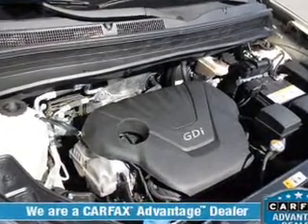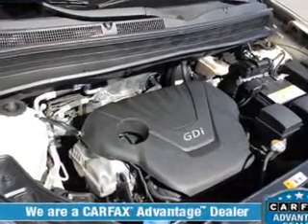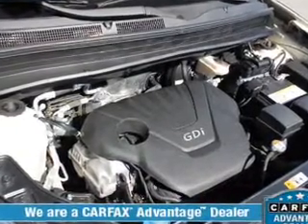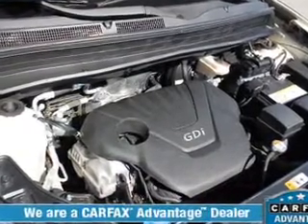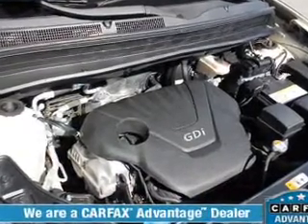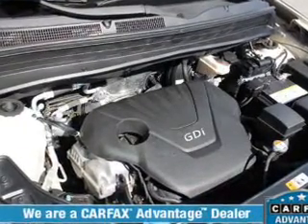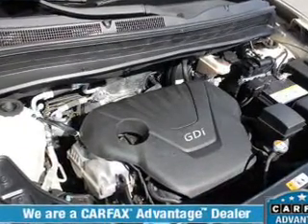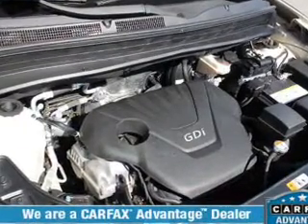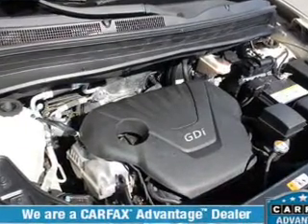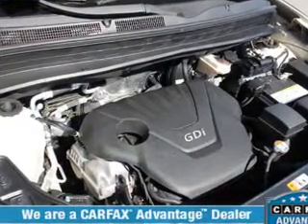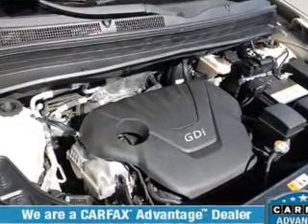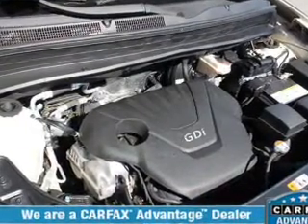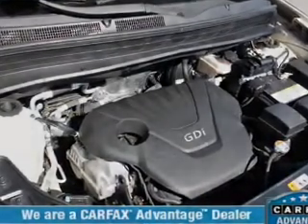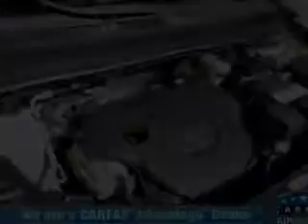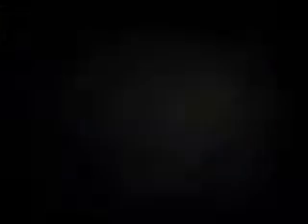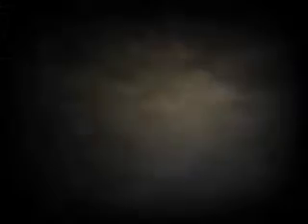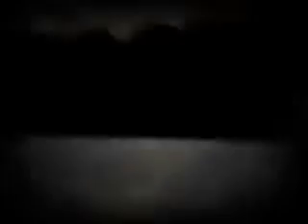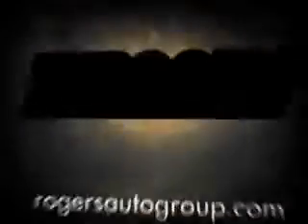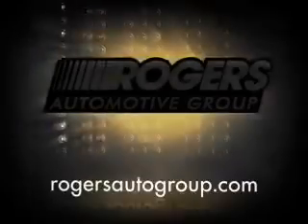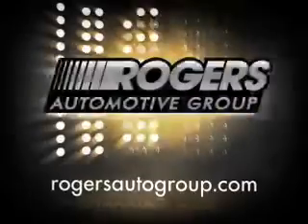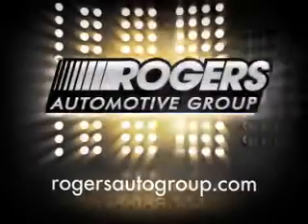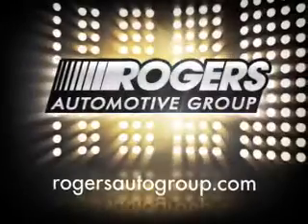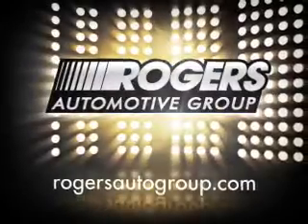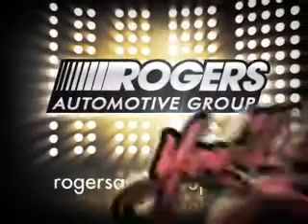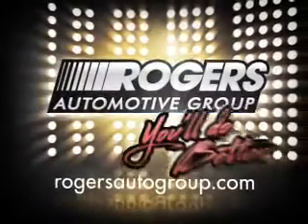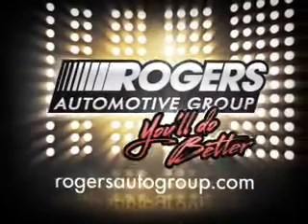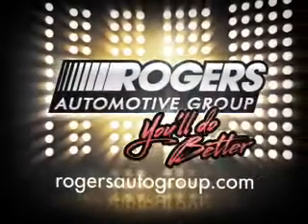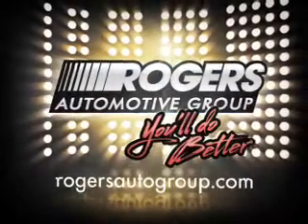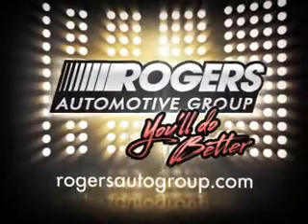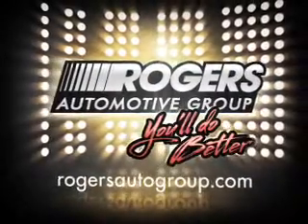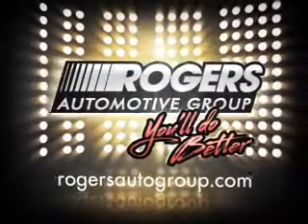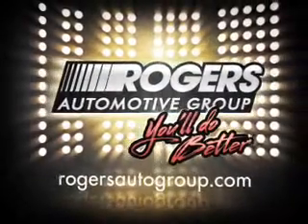Call today to schedule a test drive. You'll be better at Rodgers.